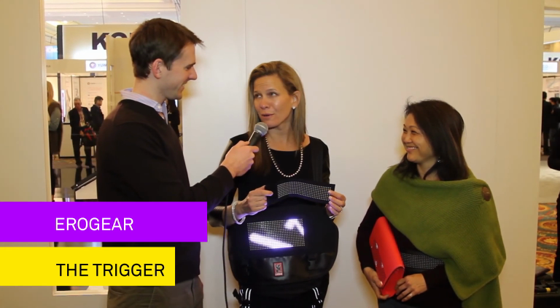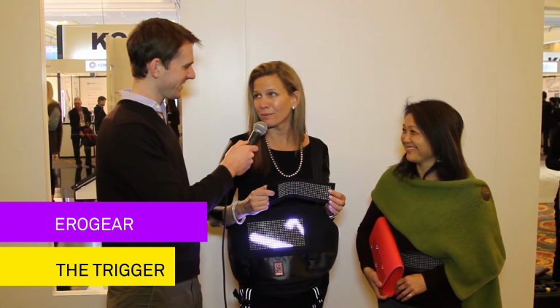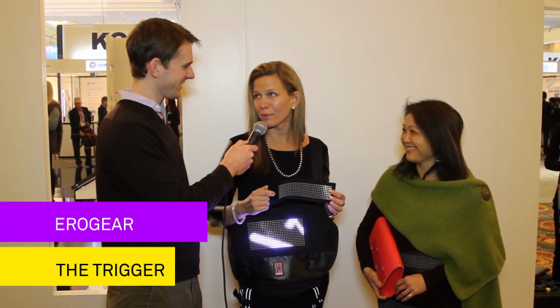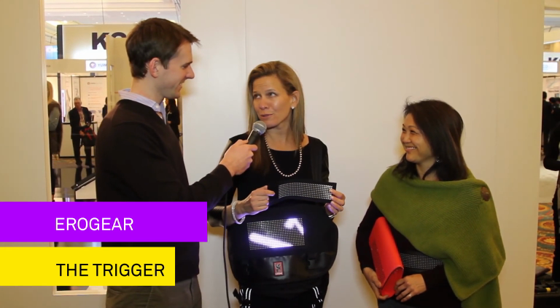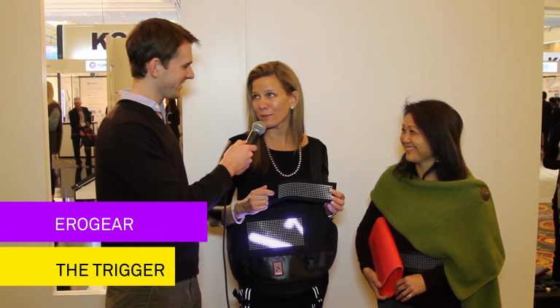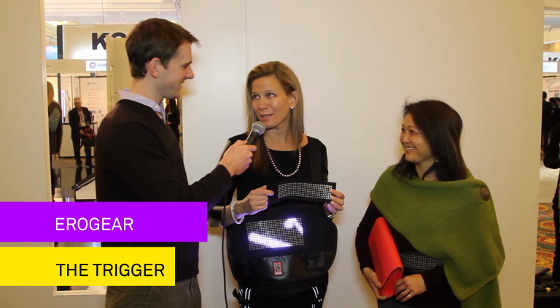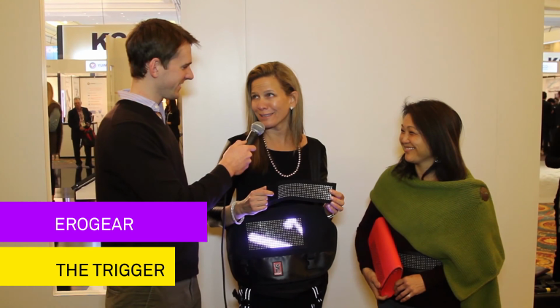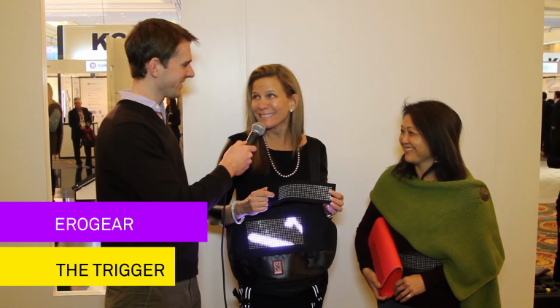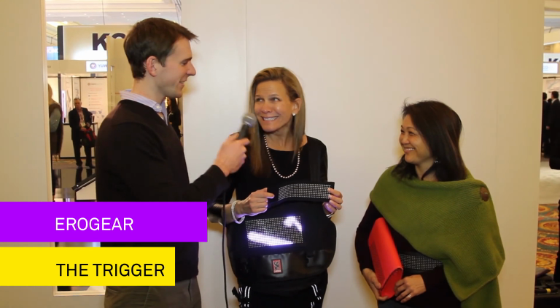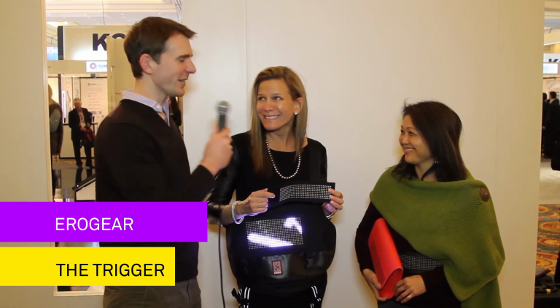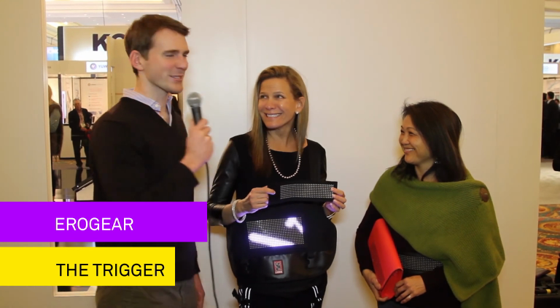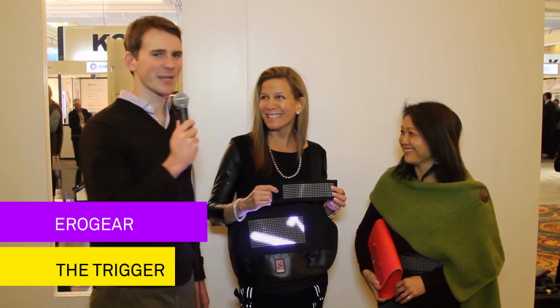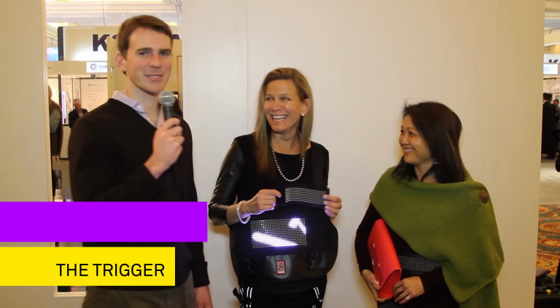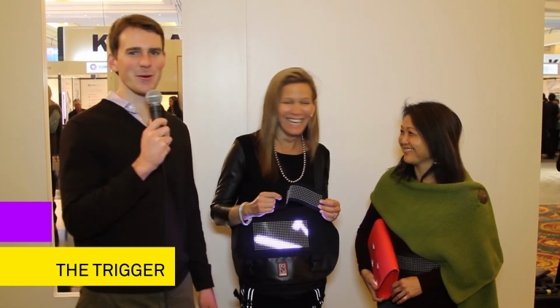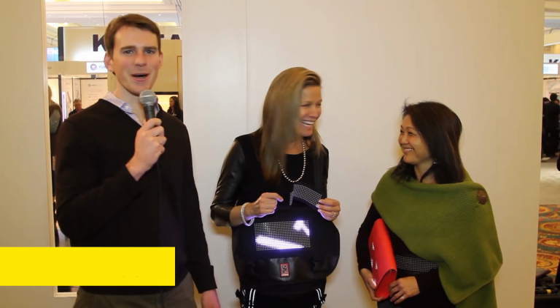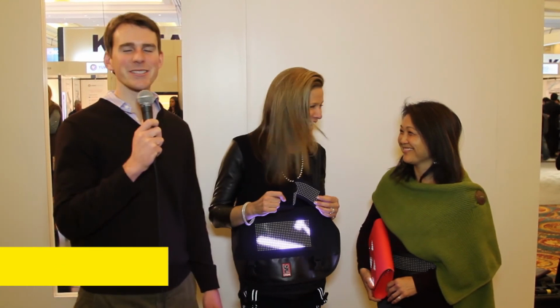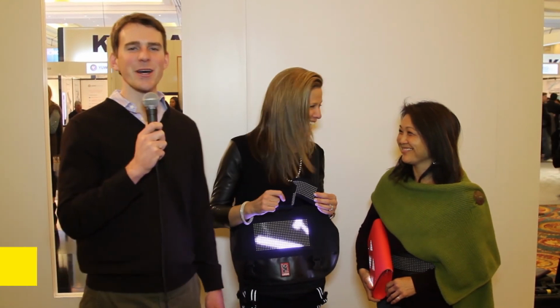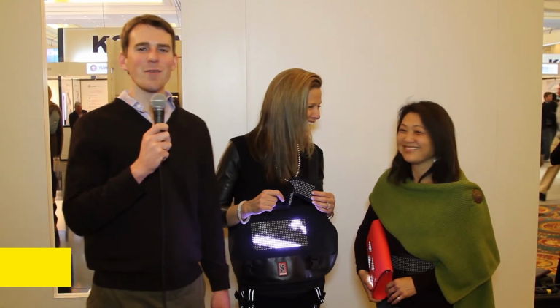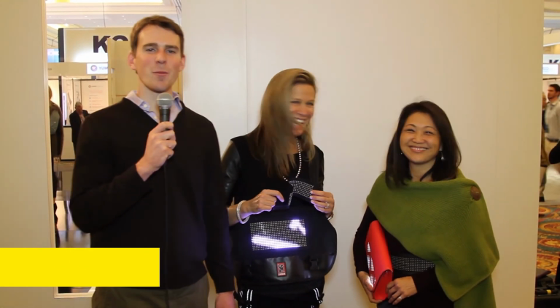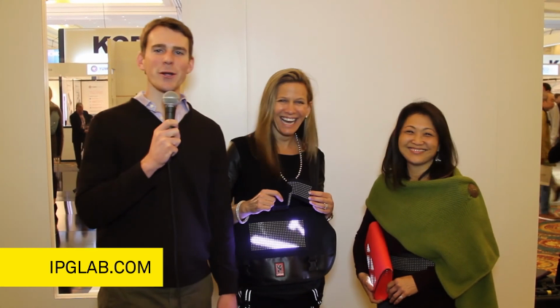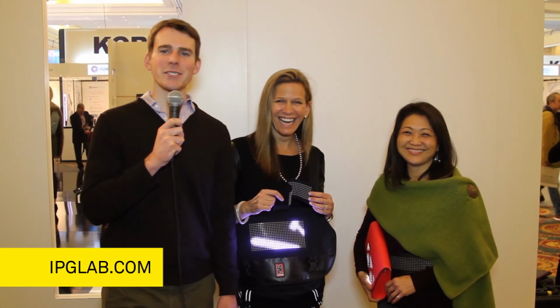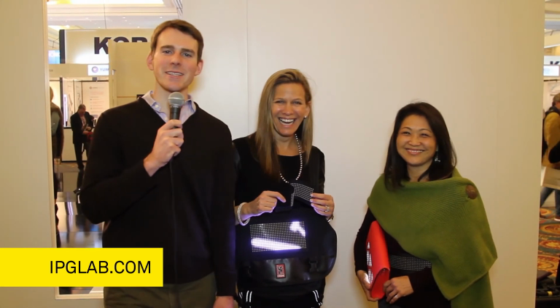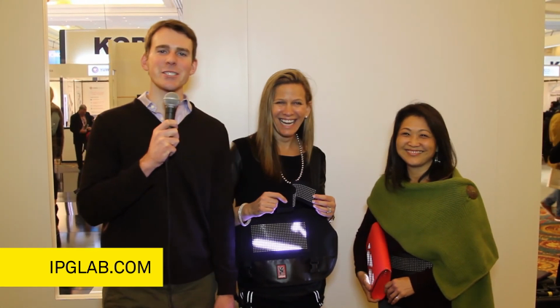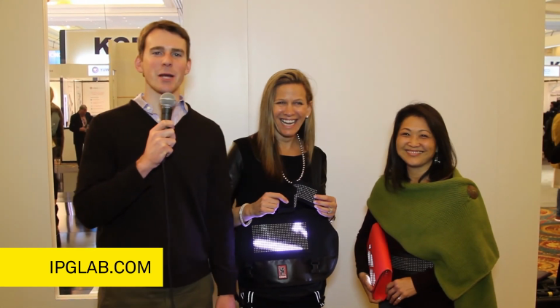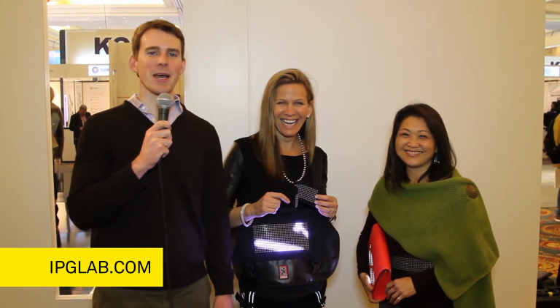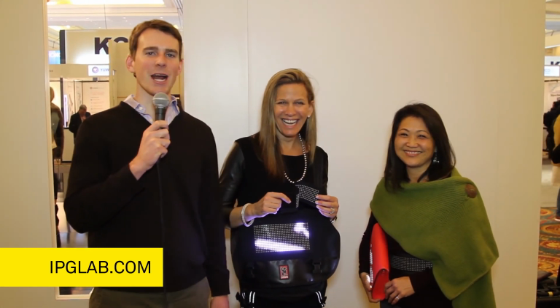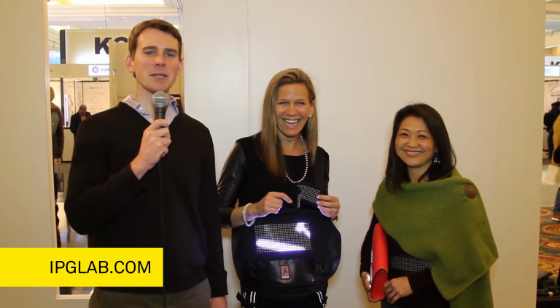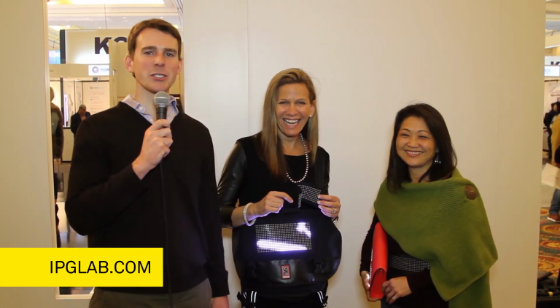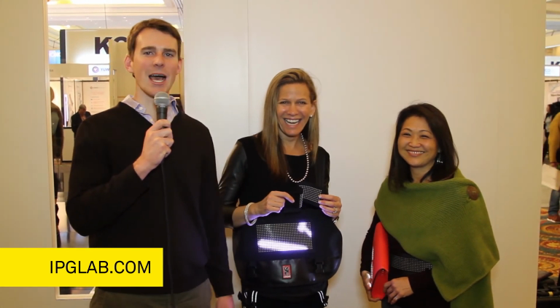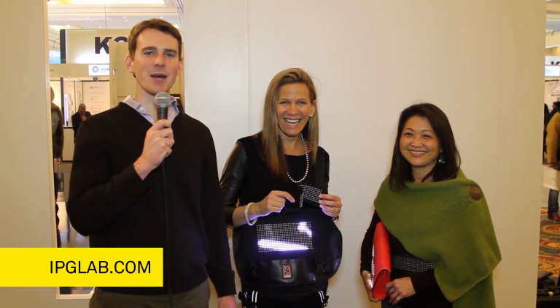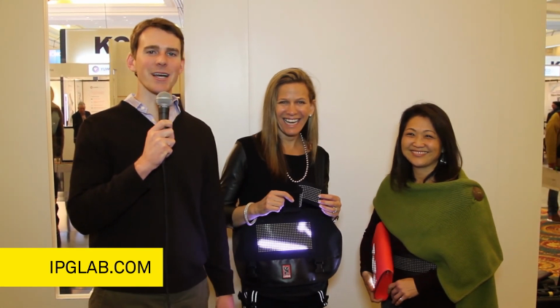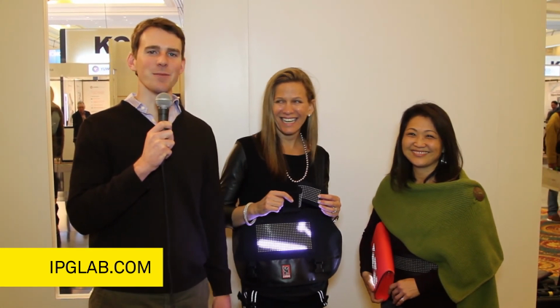So we're so excited. Awesome, thanks so much. For more news like this, check back at IPGLab.com.